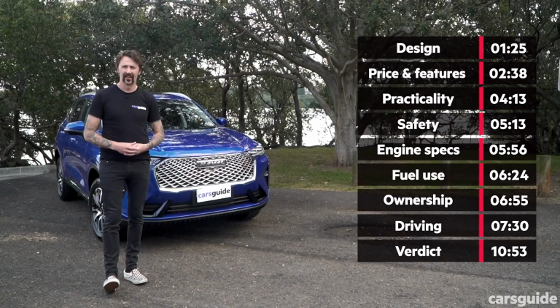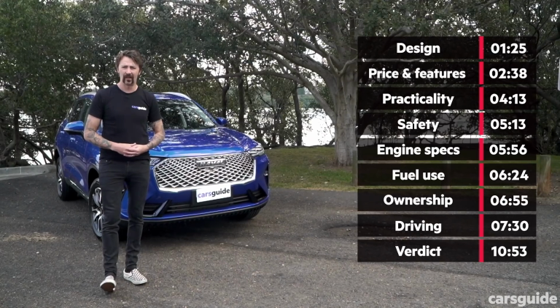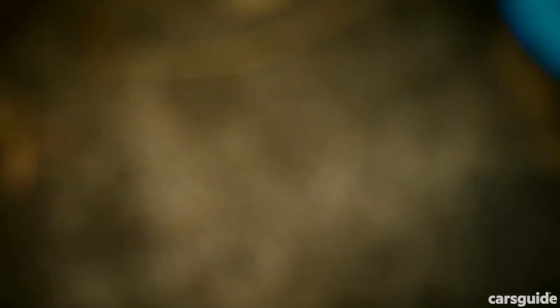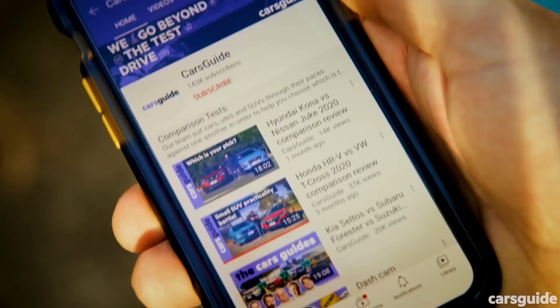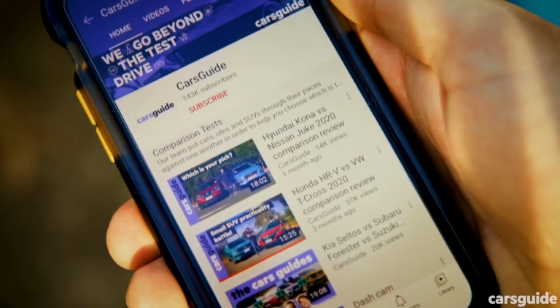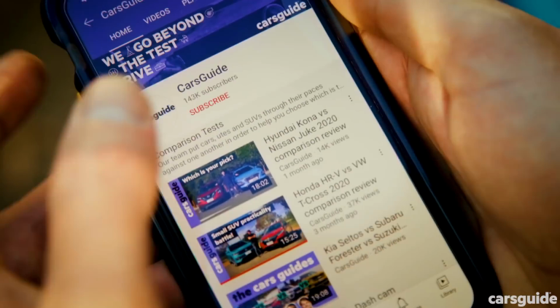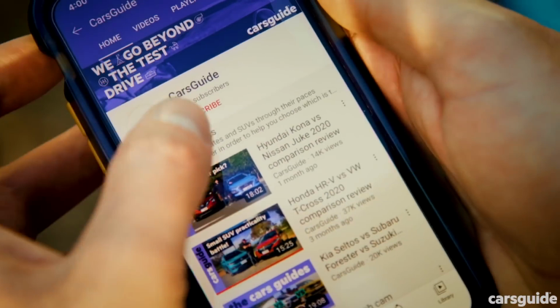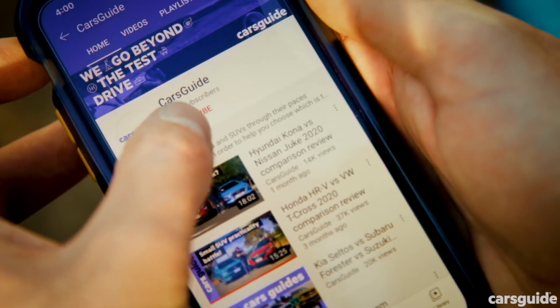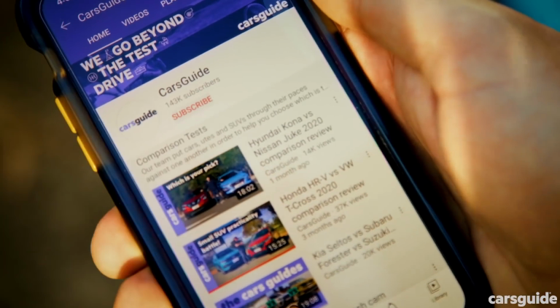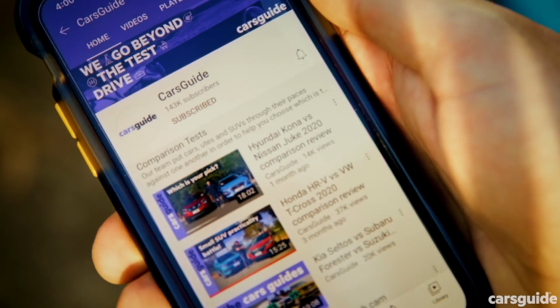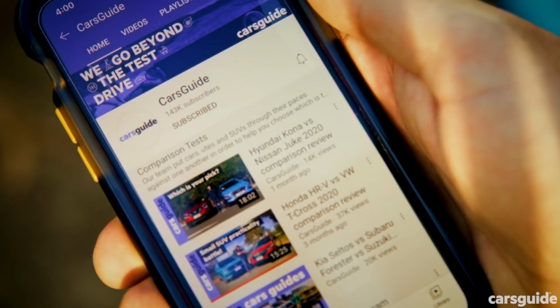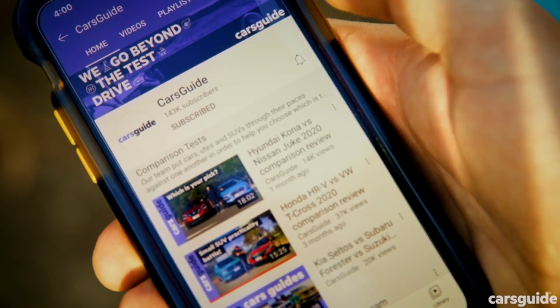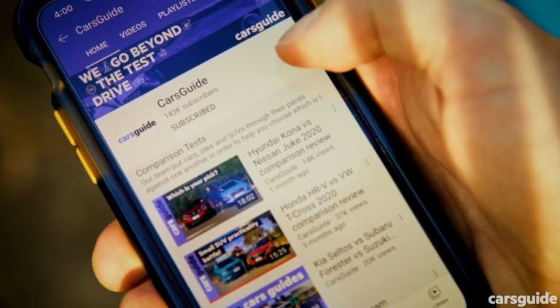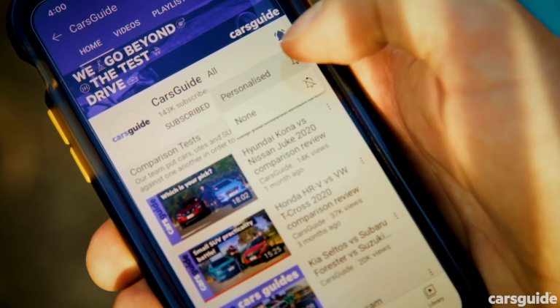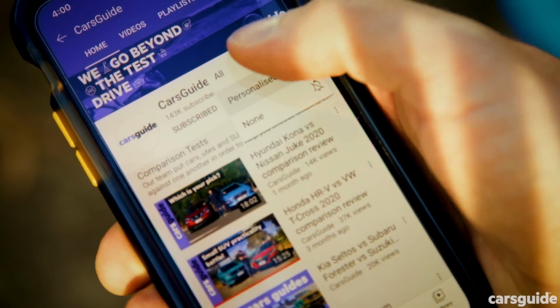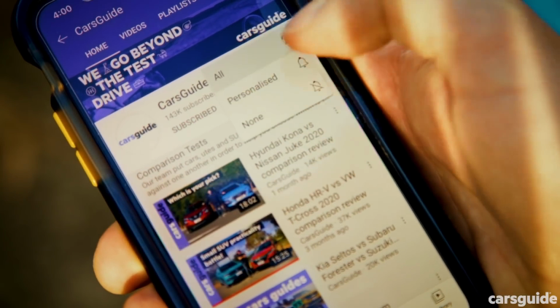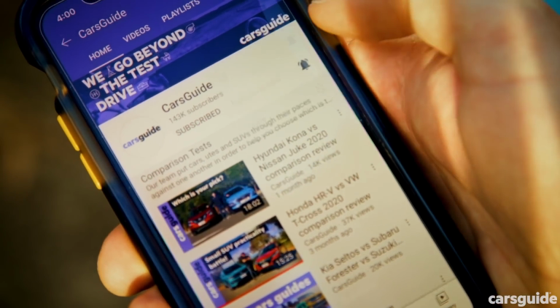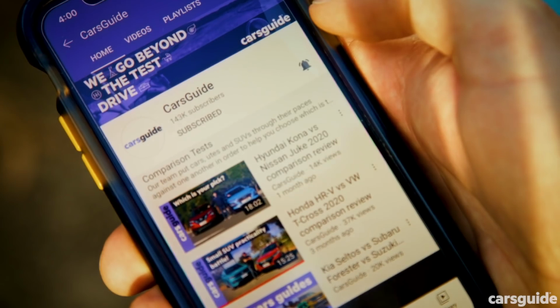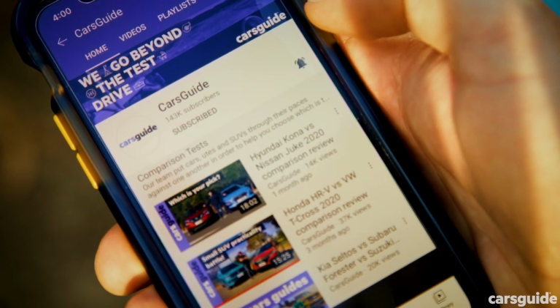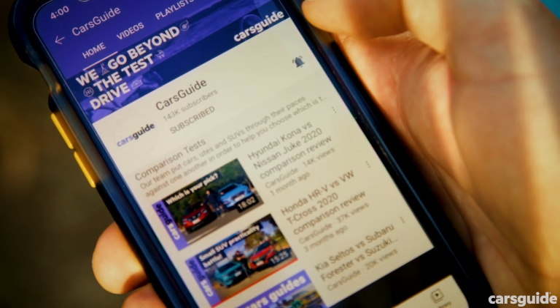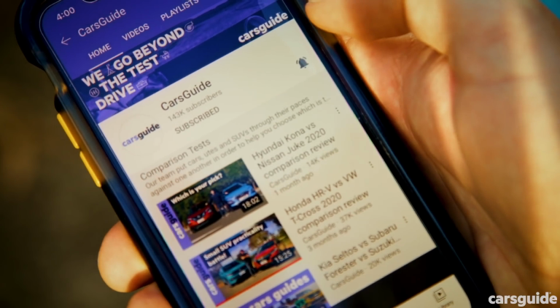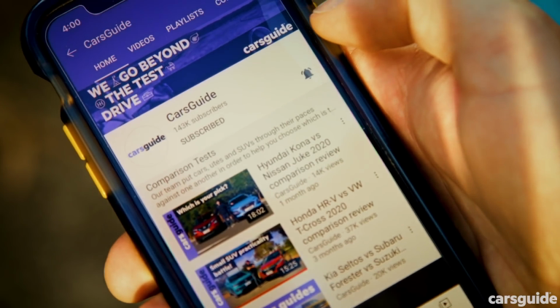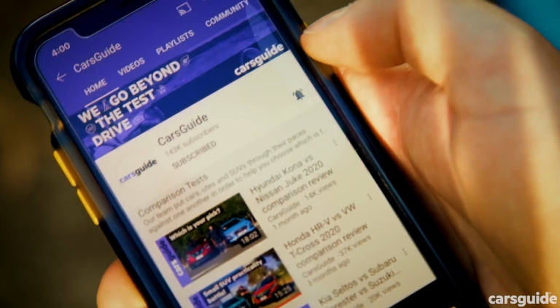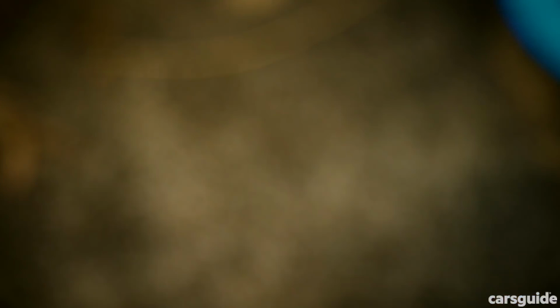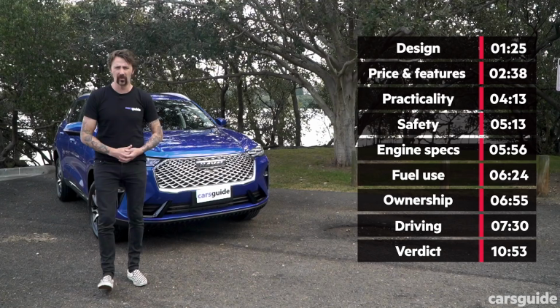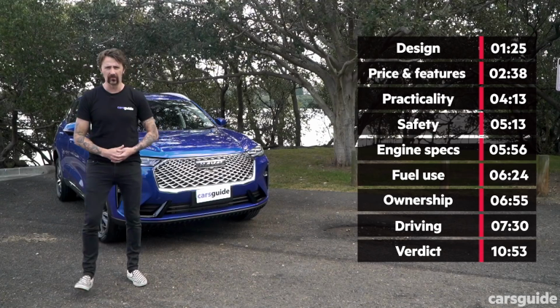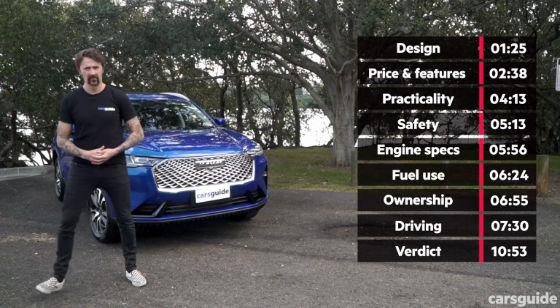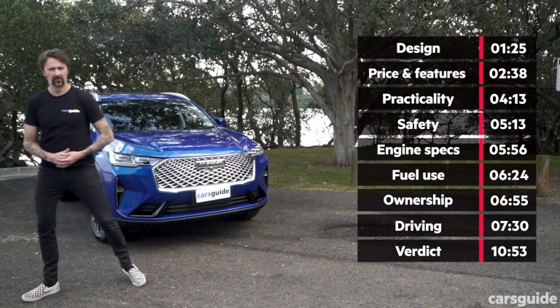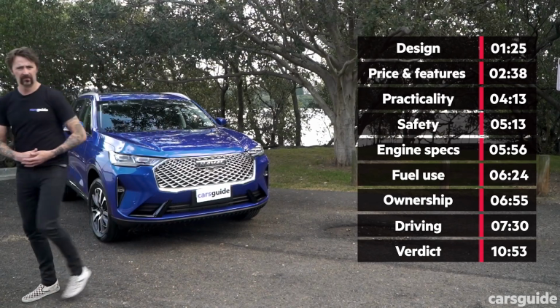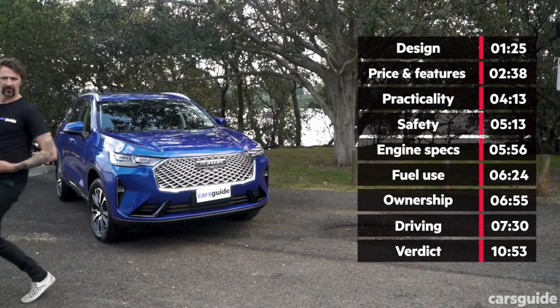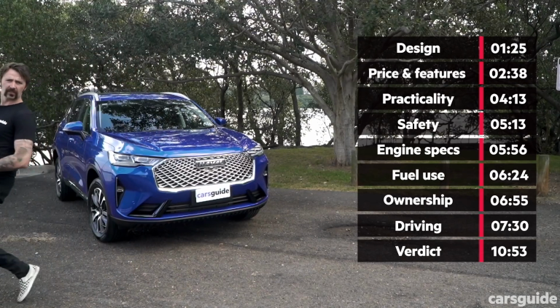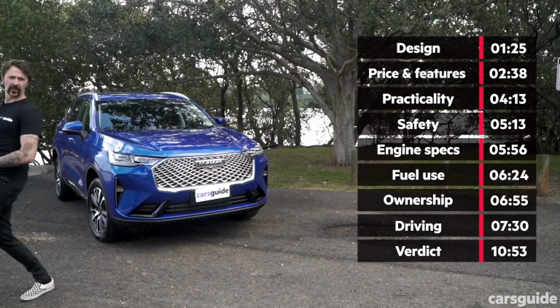If you want to read the full review, go to carsguide.com.au. Give us a like and subscribe — it's free.